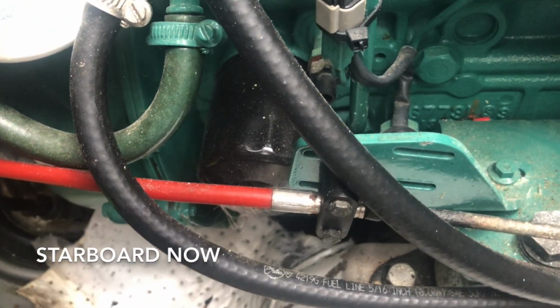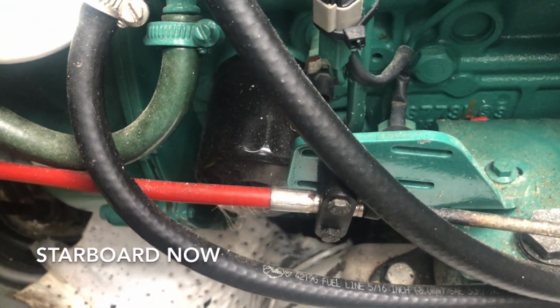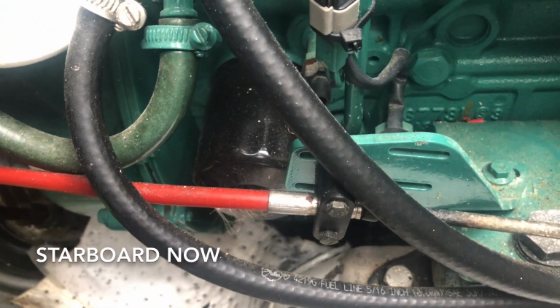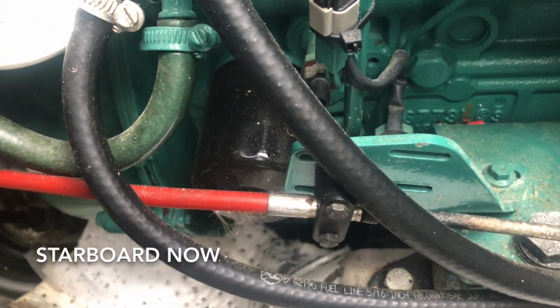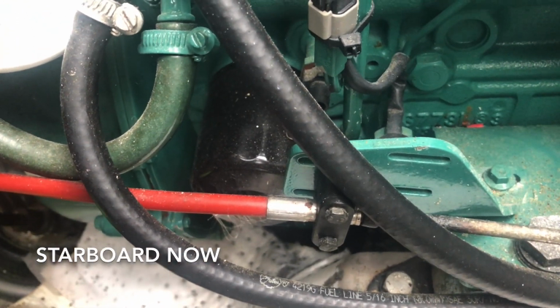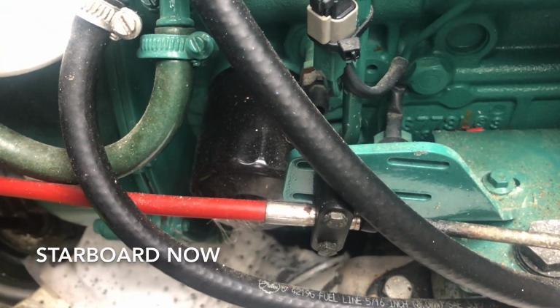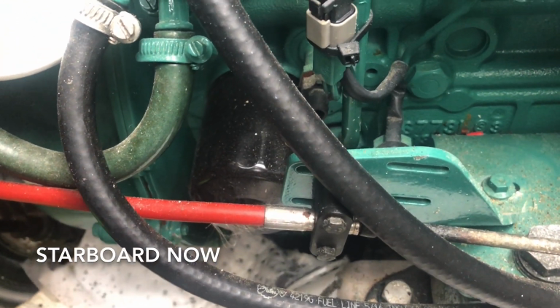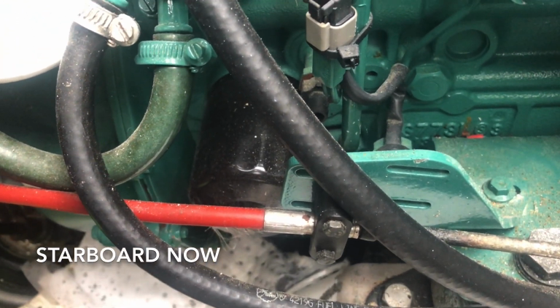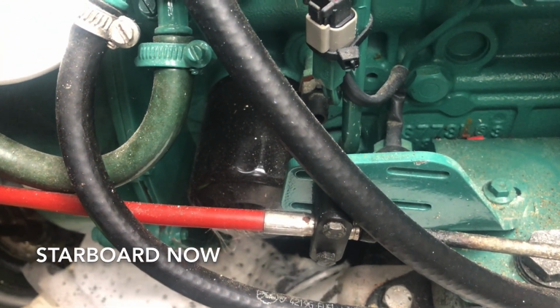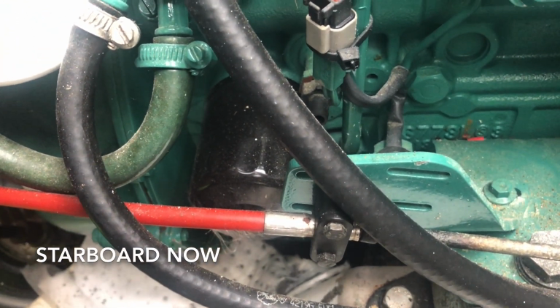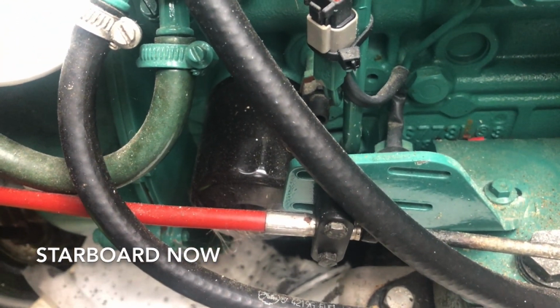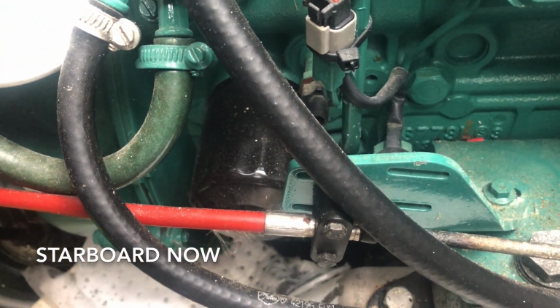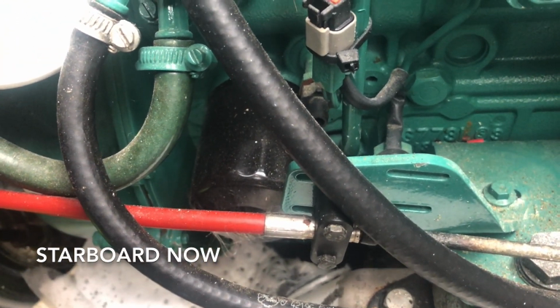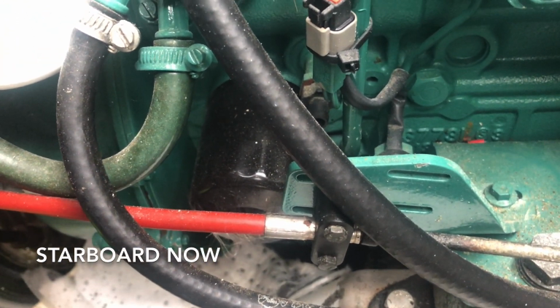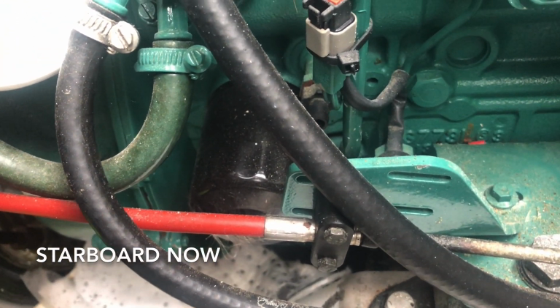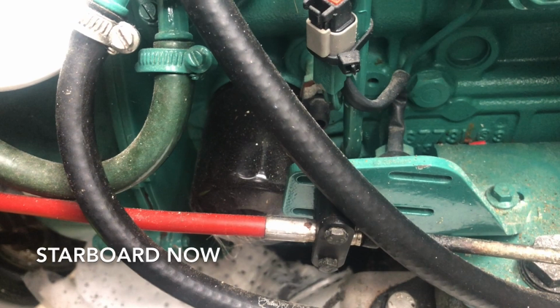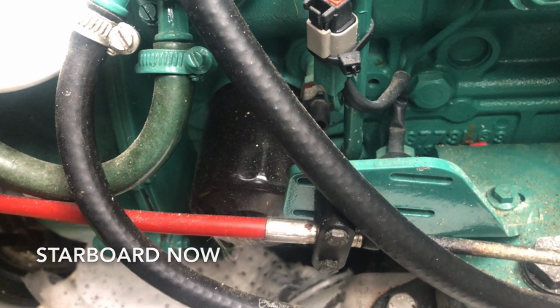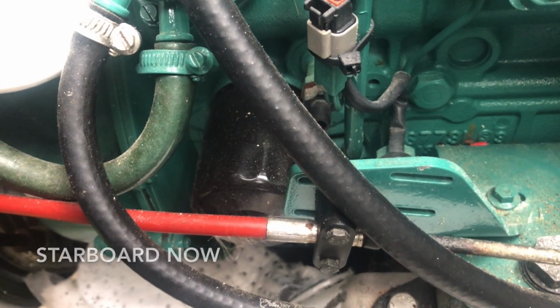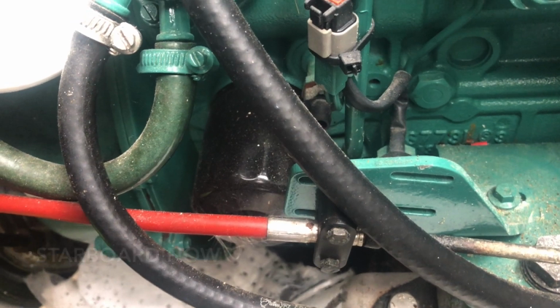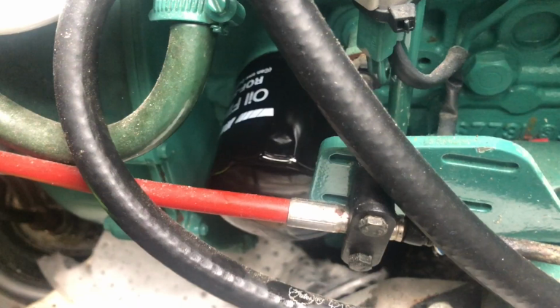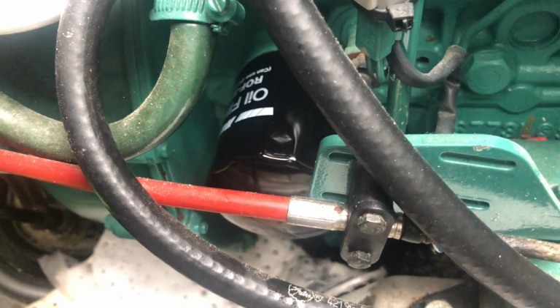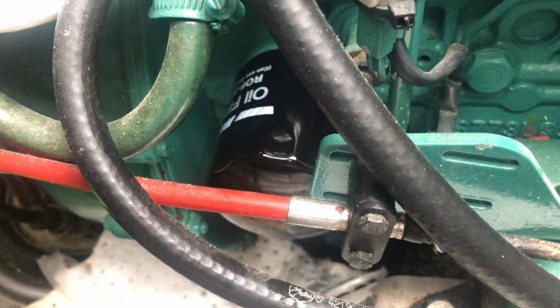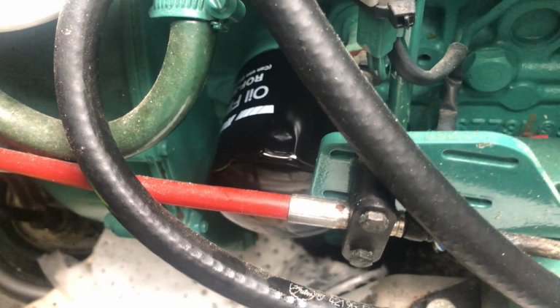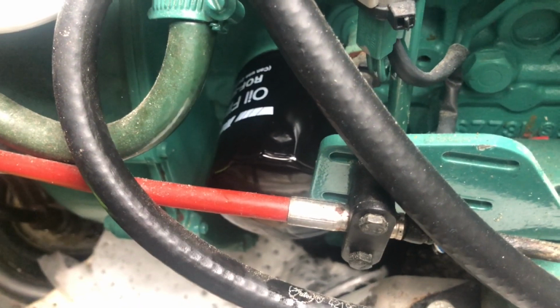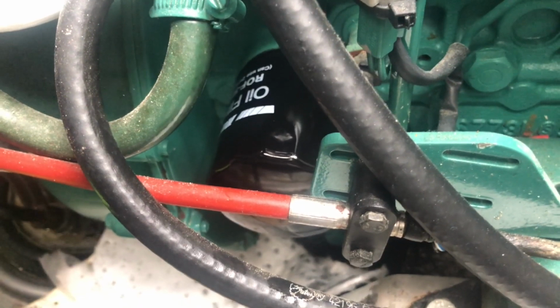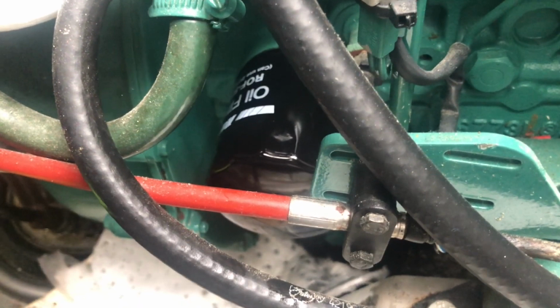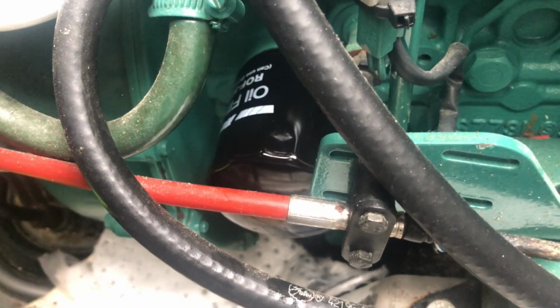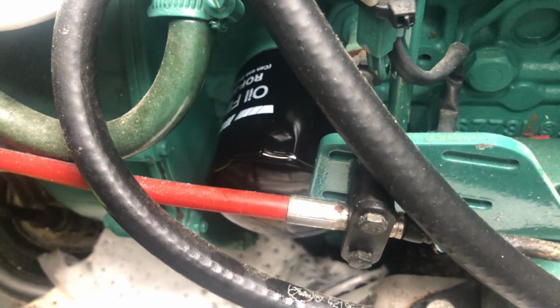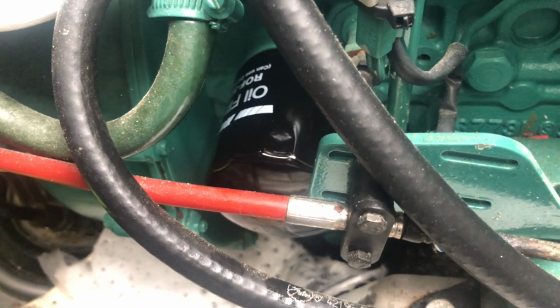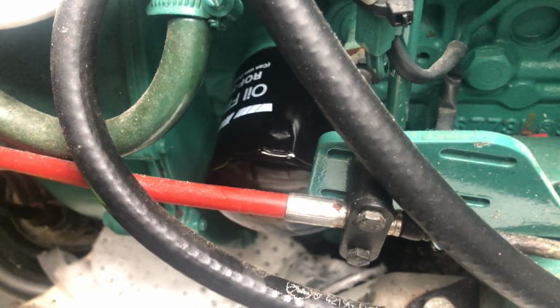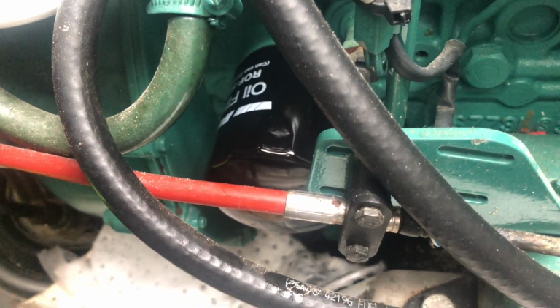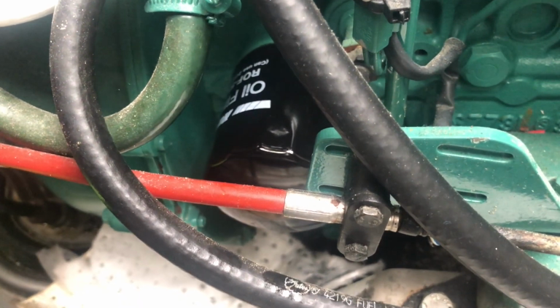Okay, repeat on this side. Try not to drop the filter. Didn't drop it.